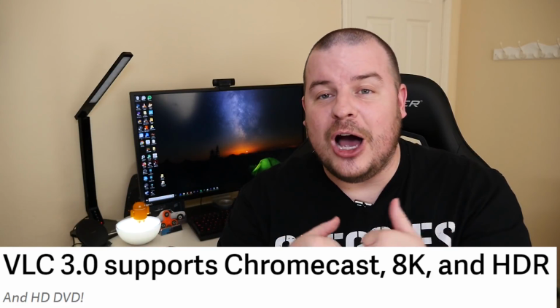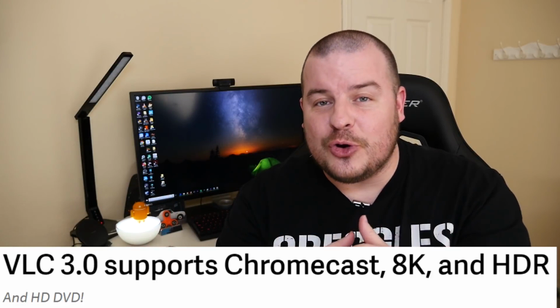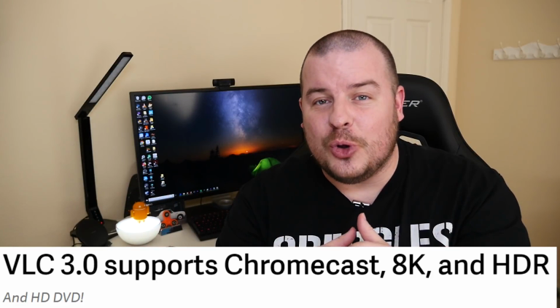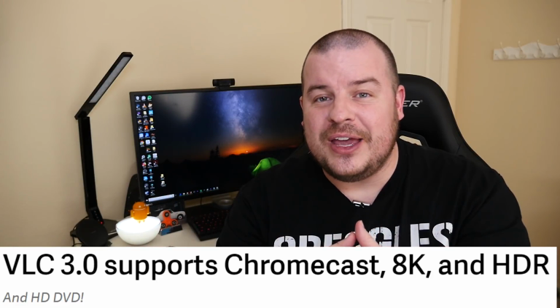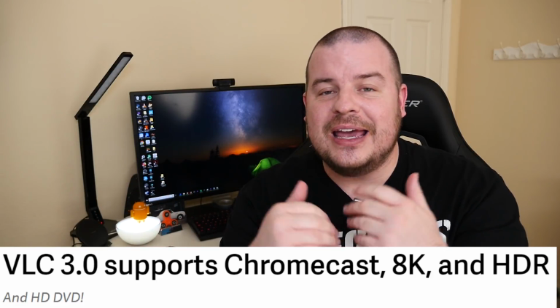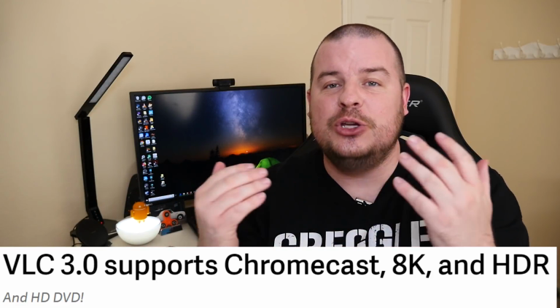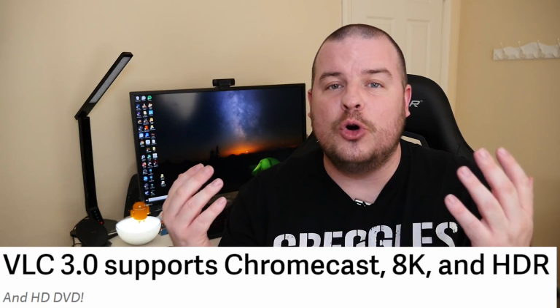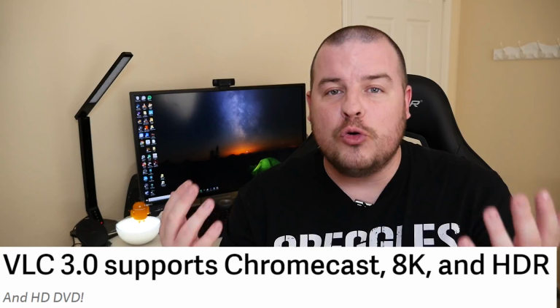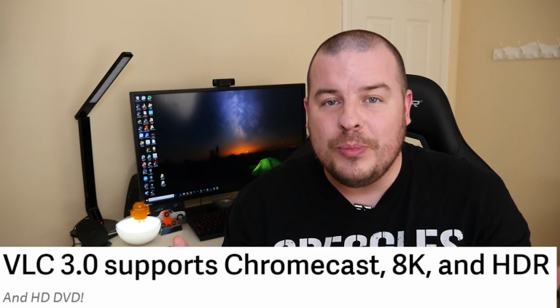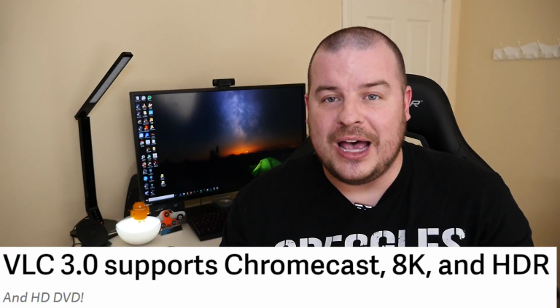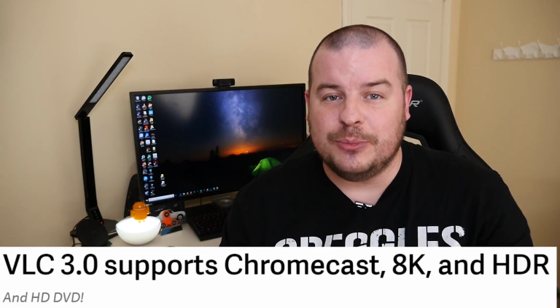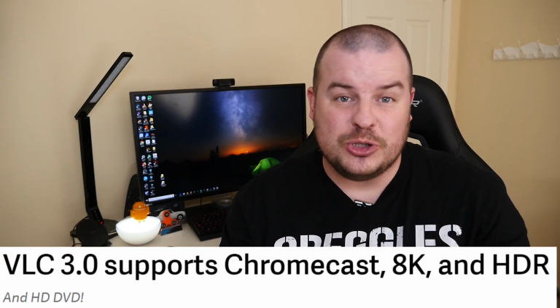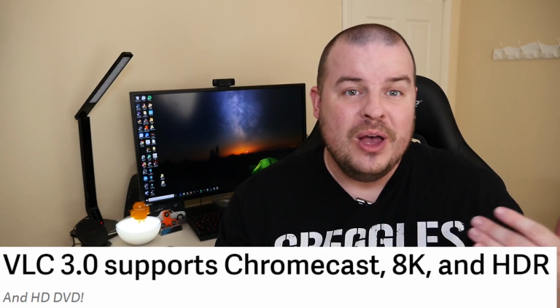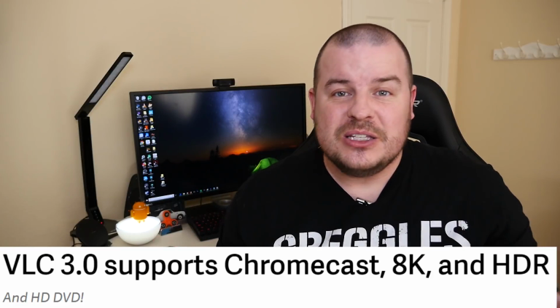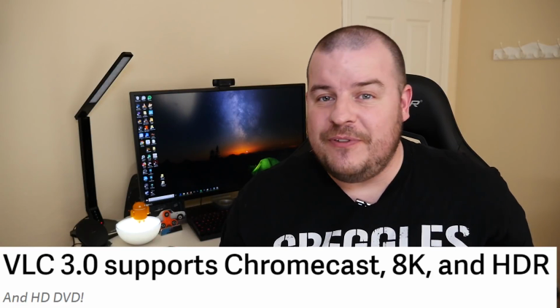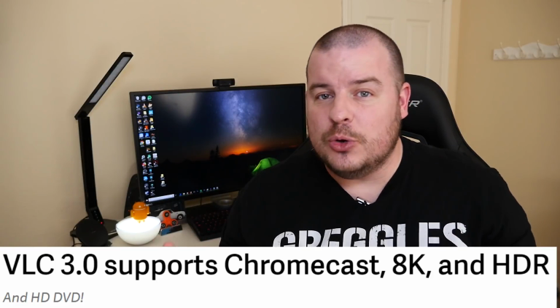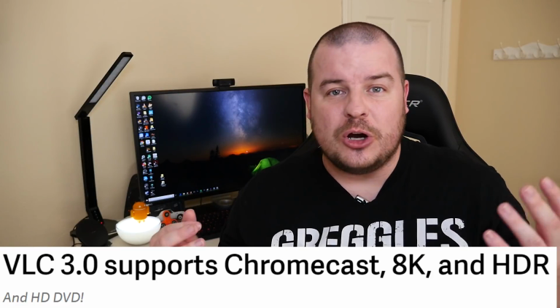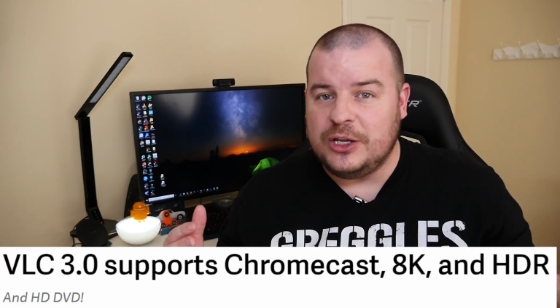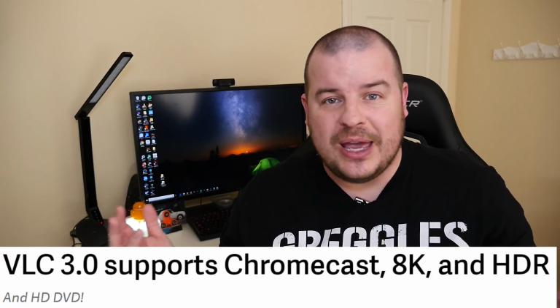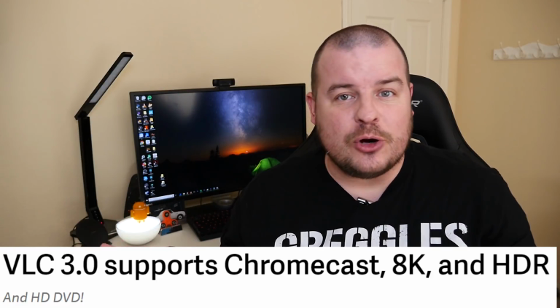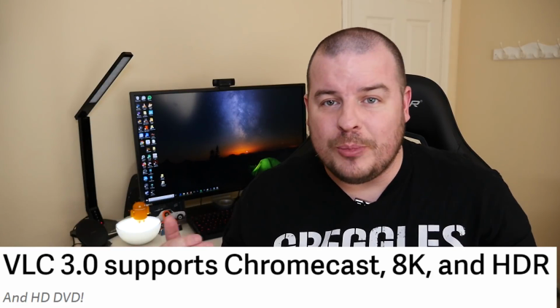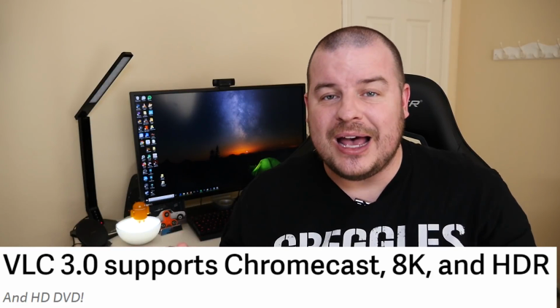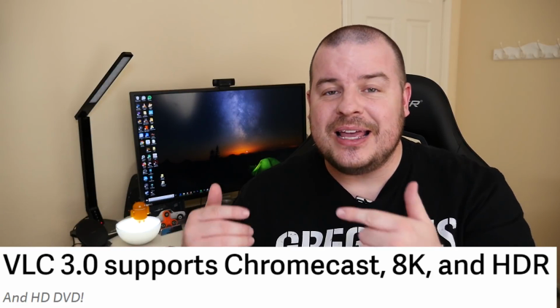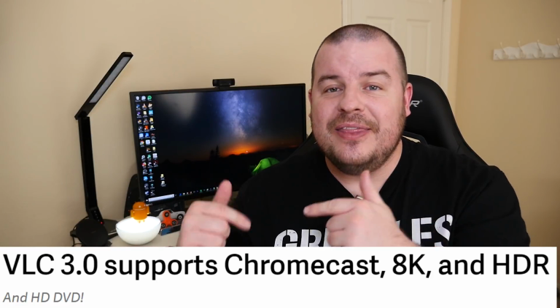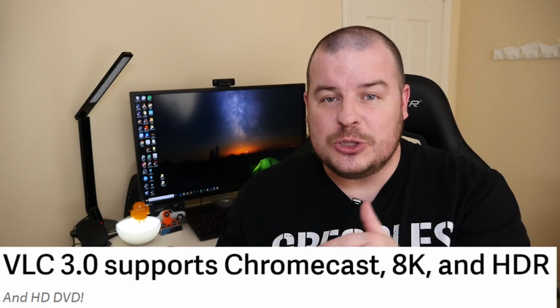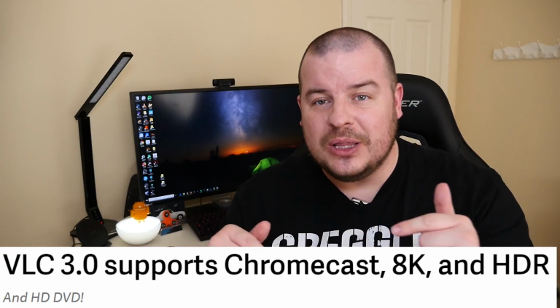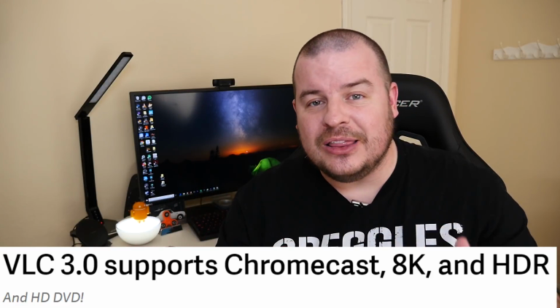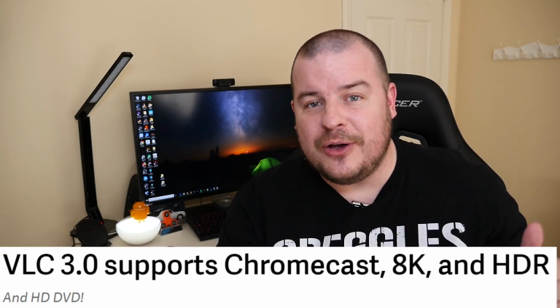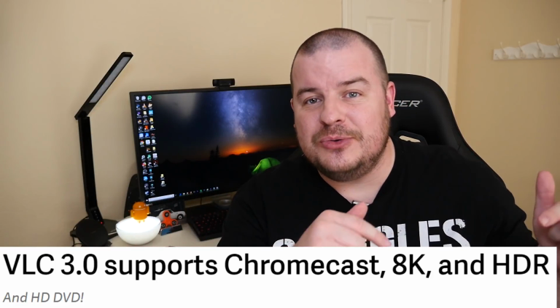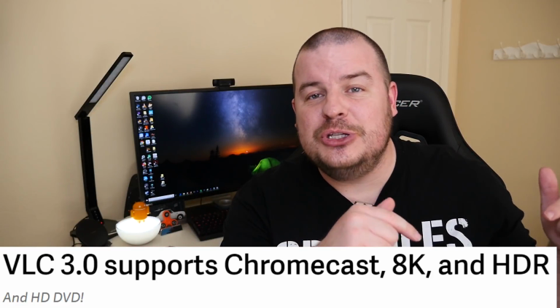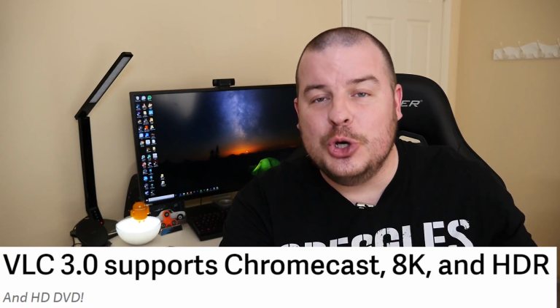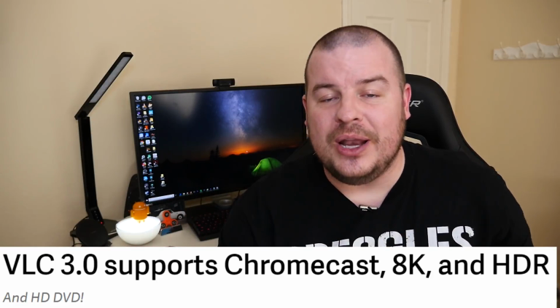The other cool thing — it can do Chromecast support. So some videos you can't Chromecast, this will allow you to do it.